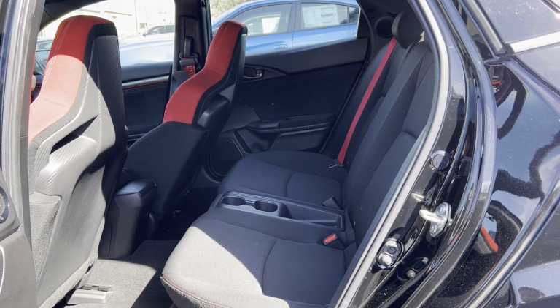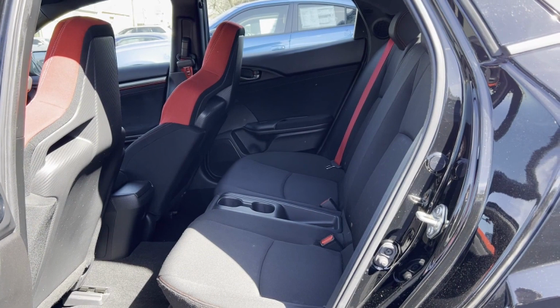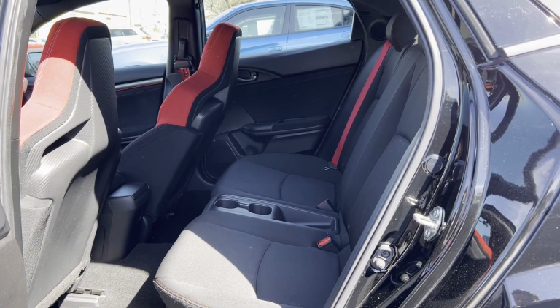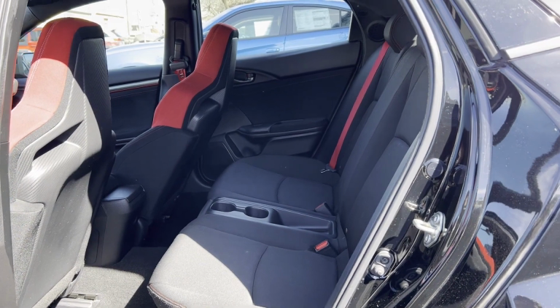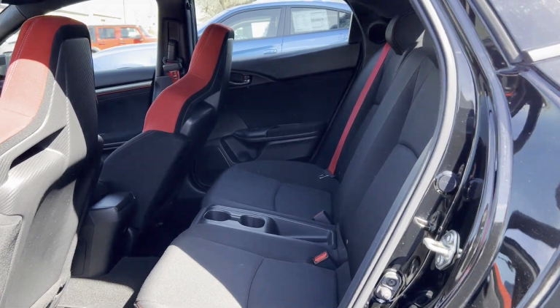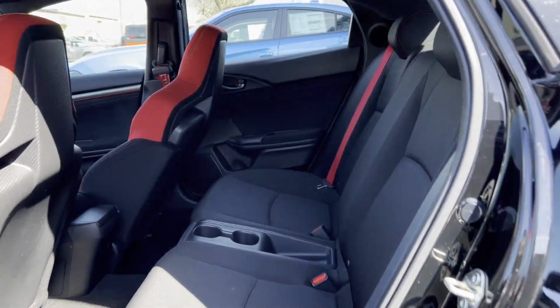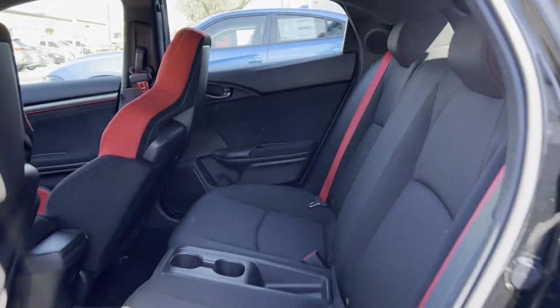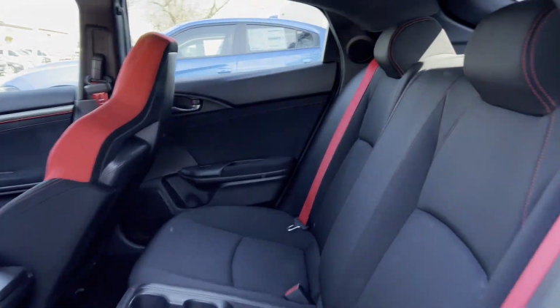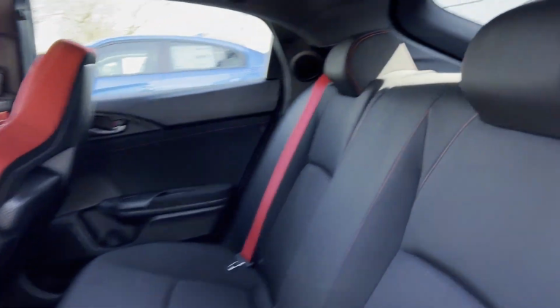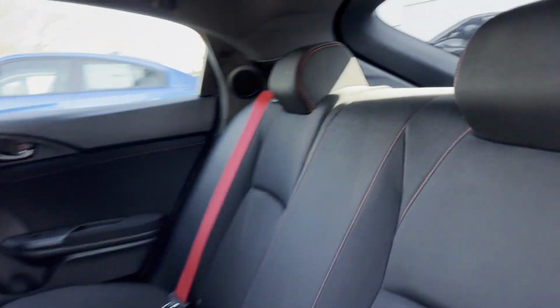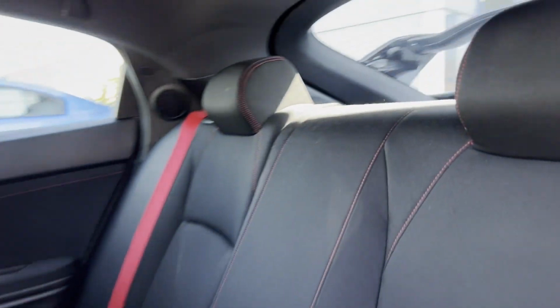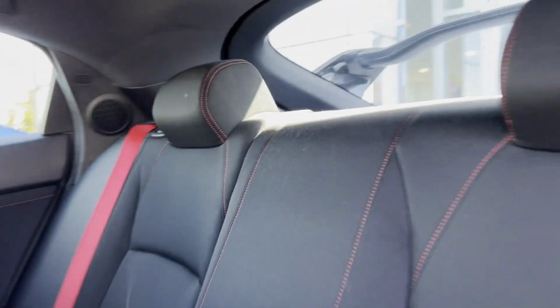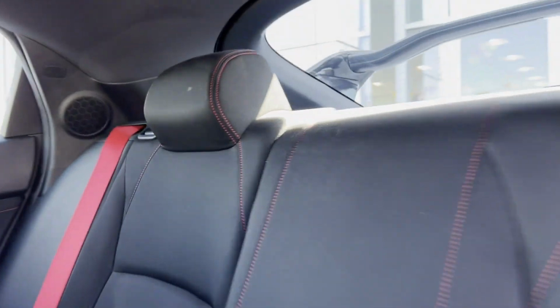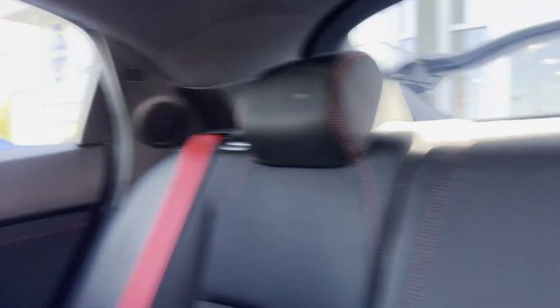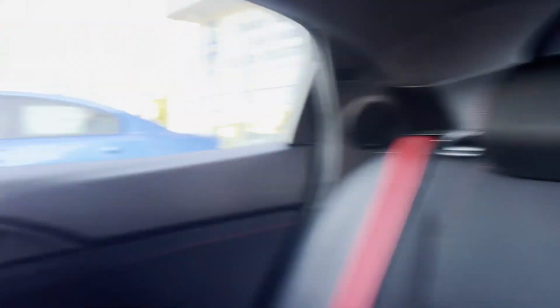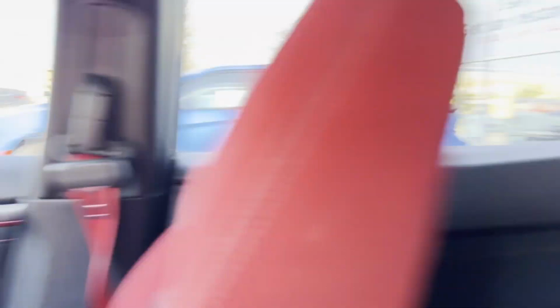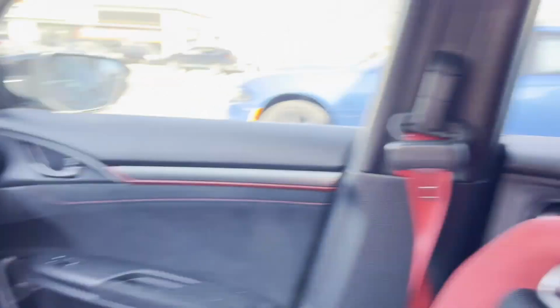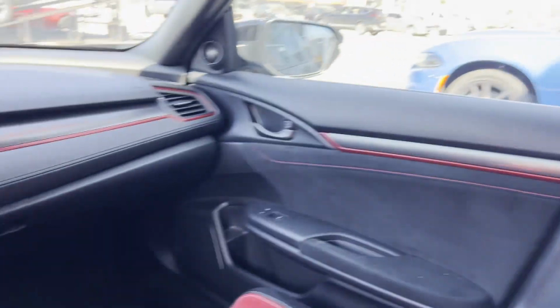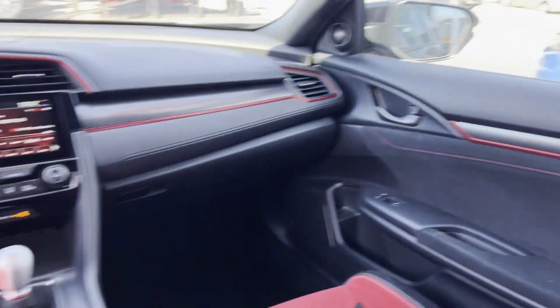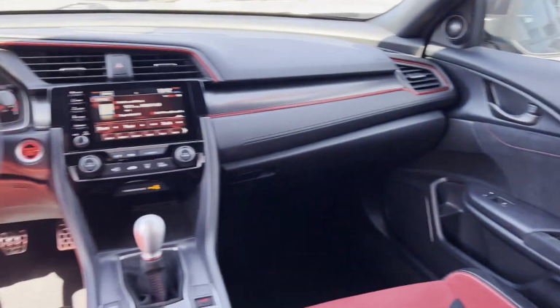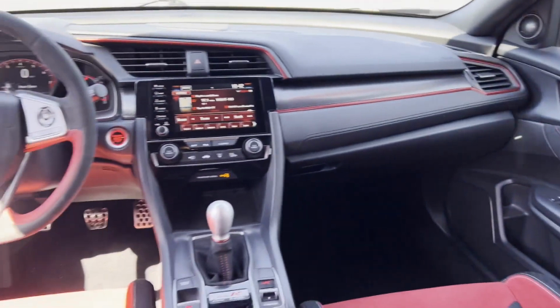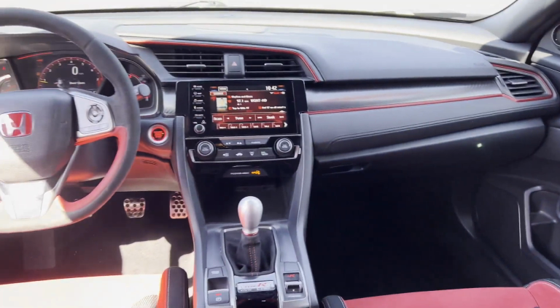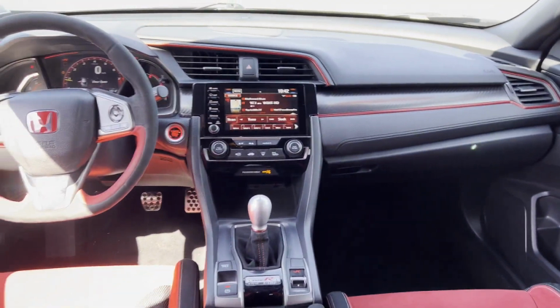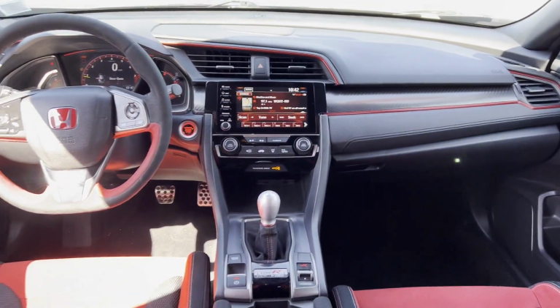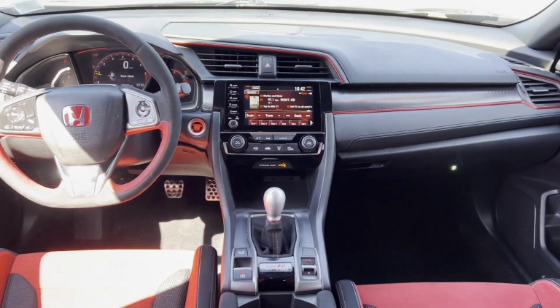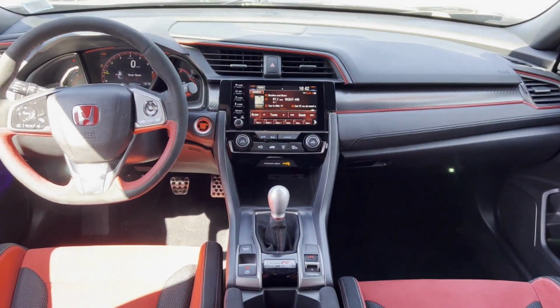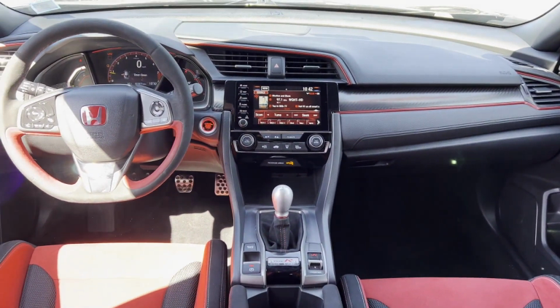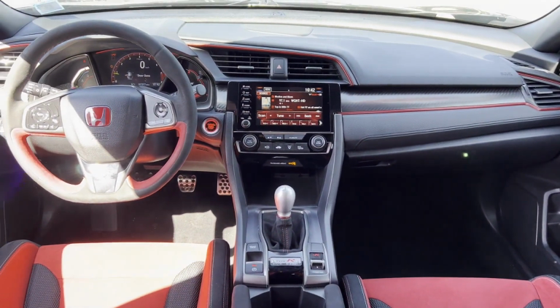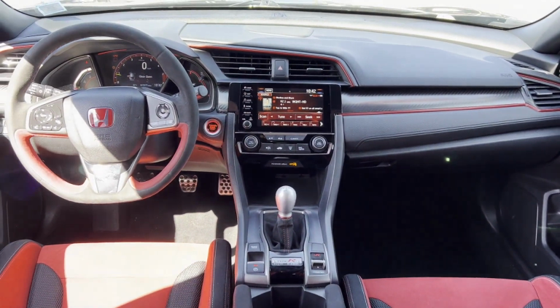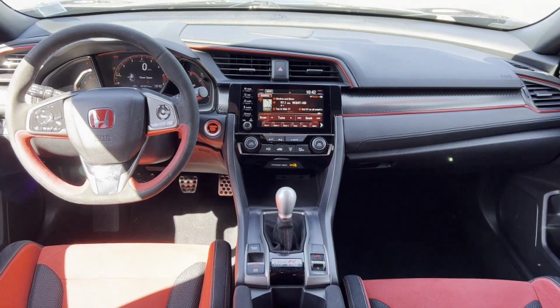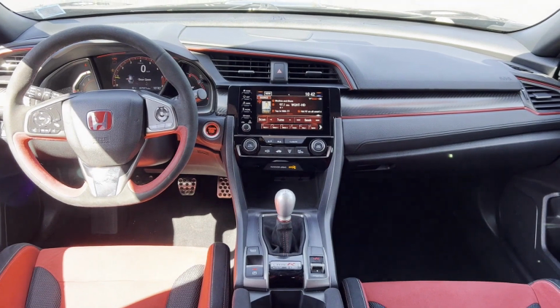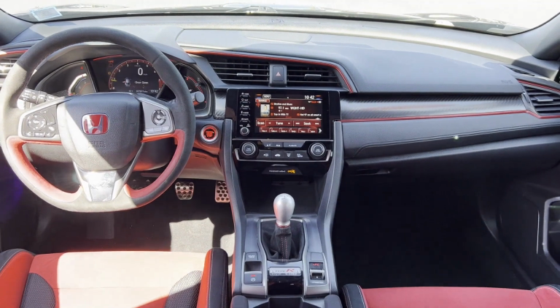Keyless Entry. Front Bucket Seats. Steering Wheel Audio Controls. Engine Immobilizer.